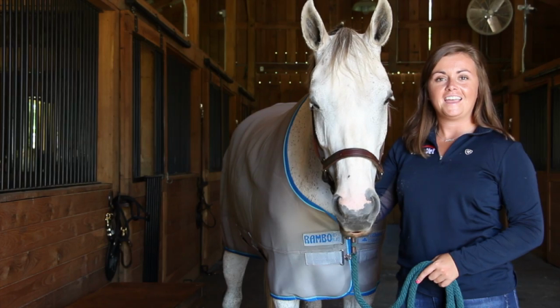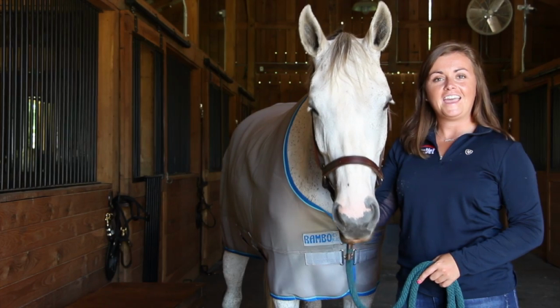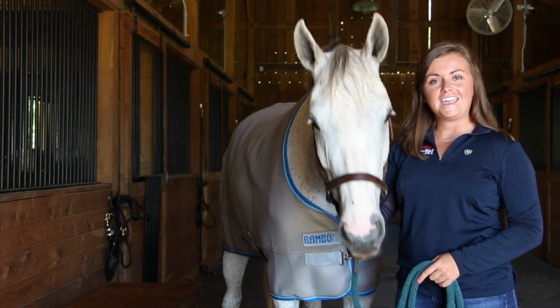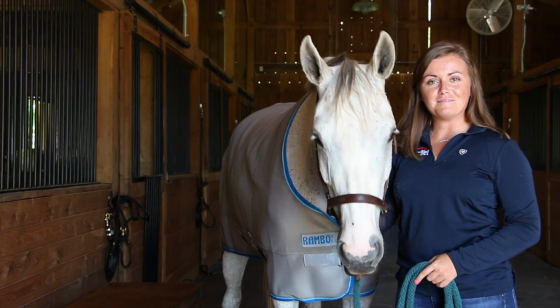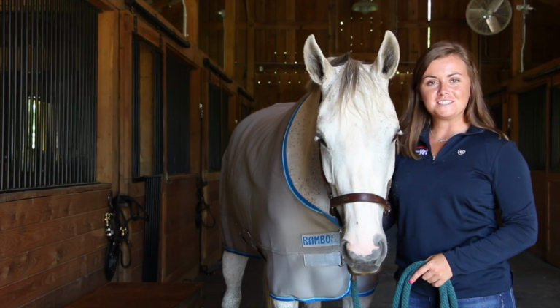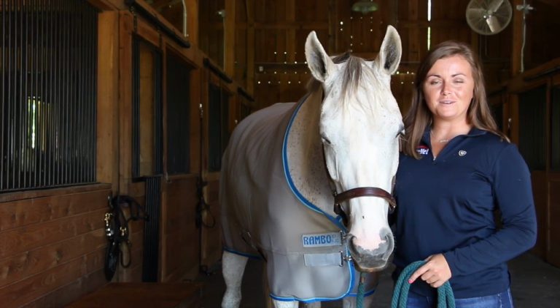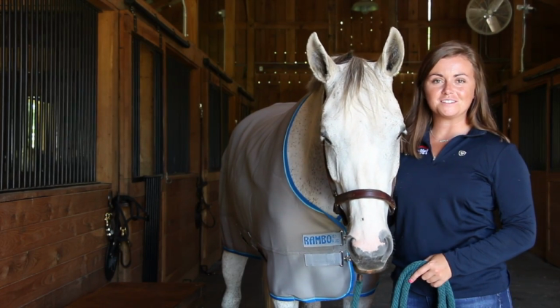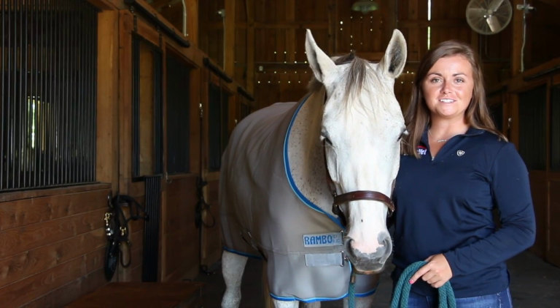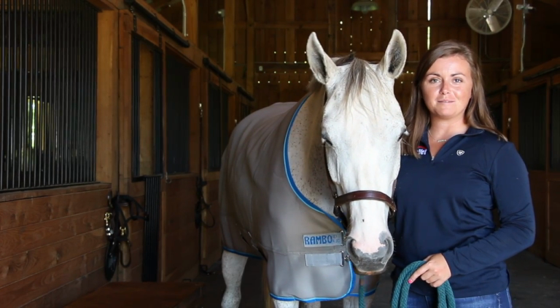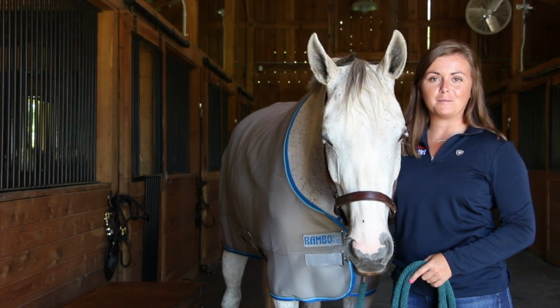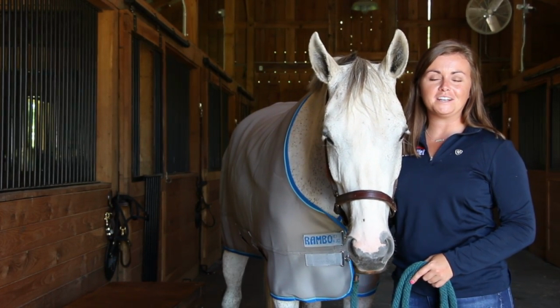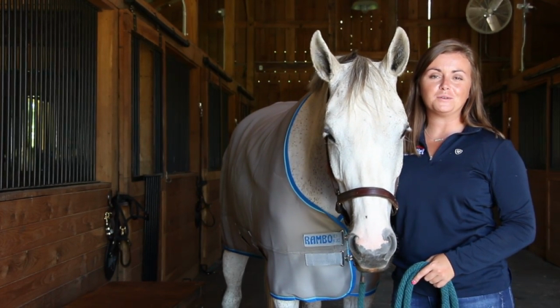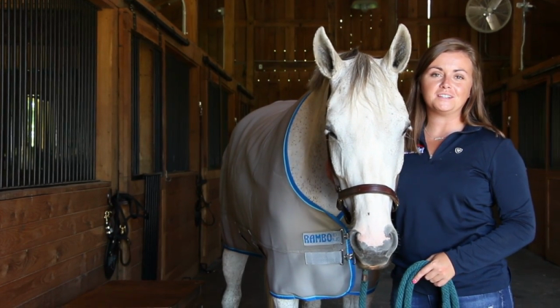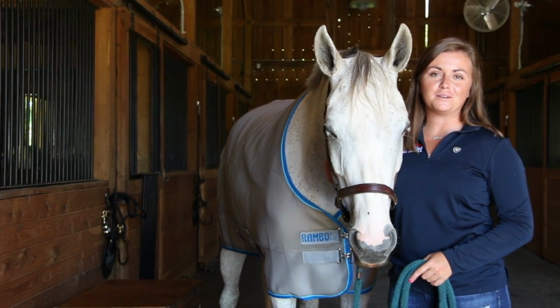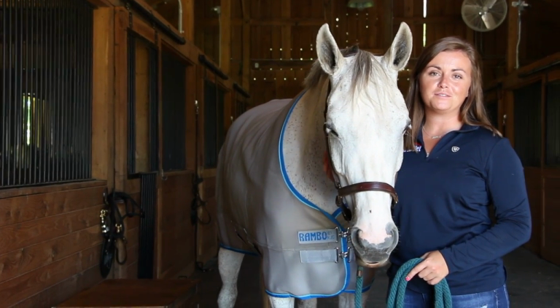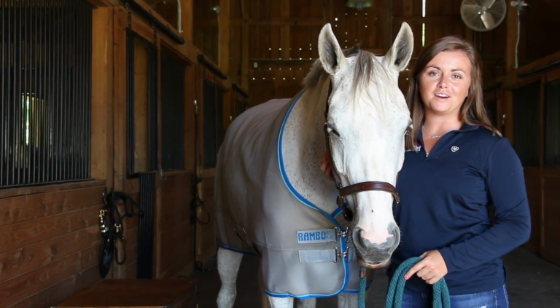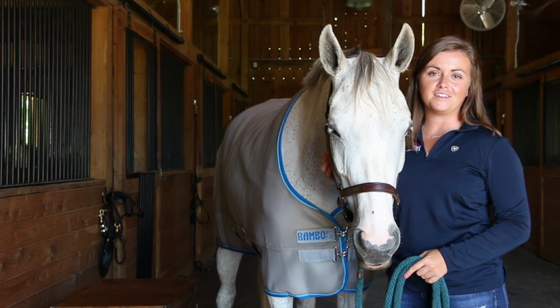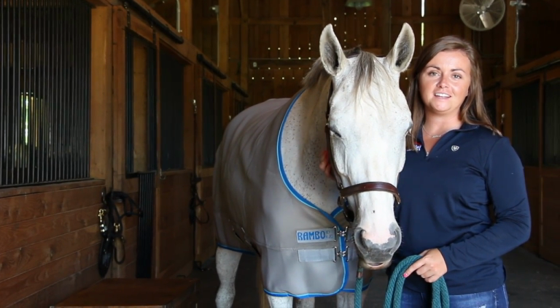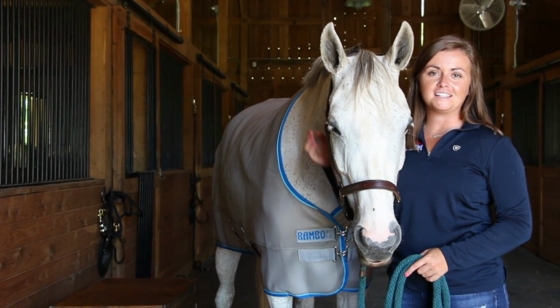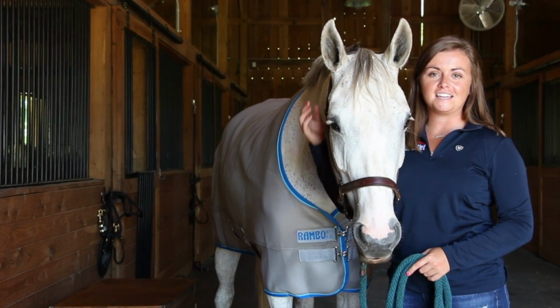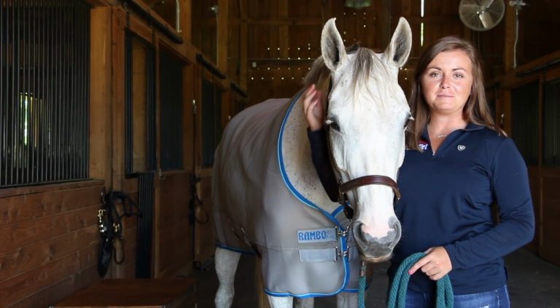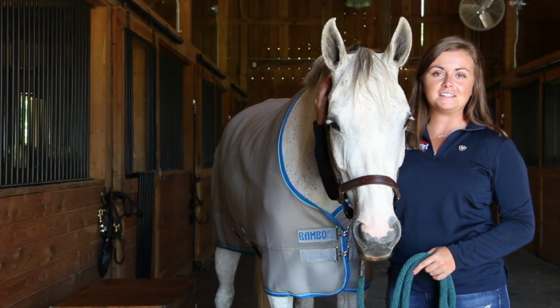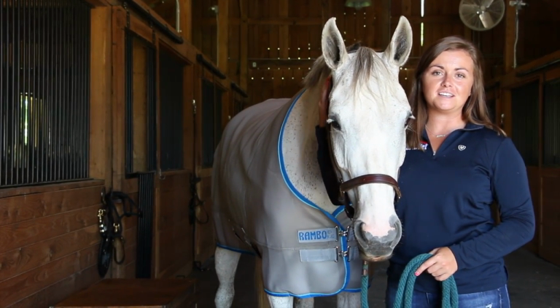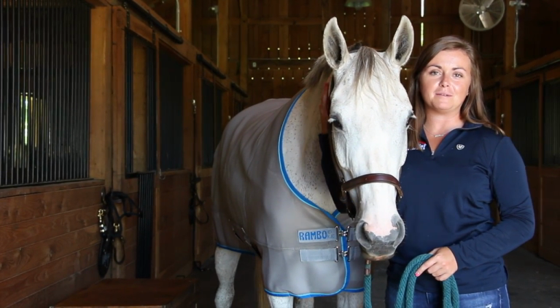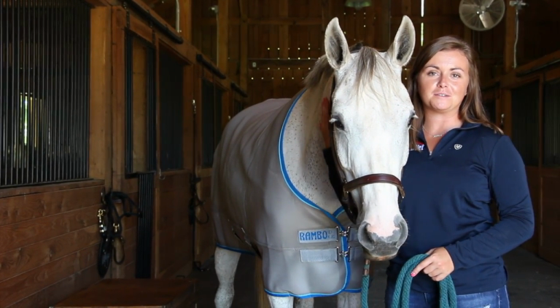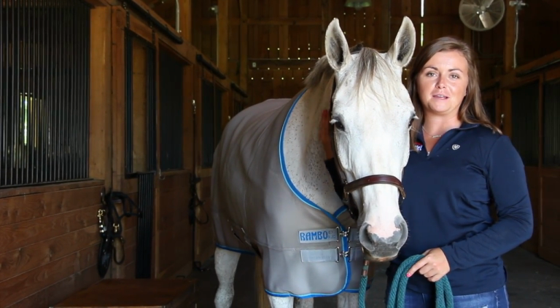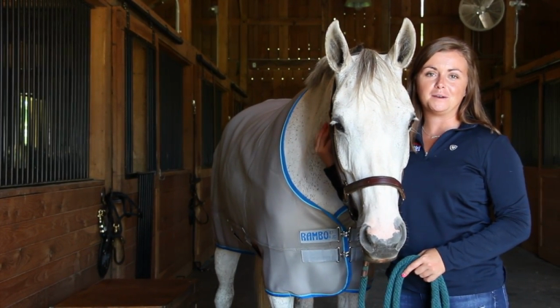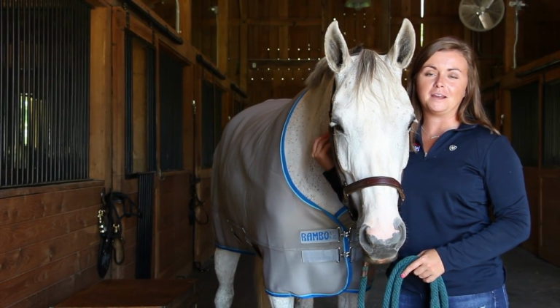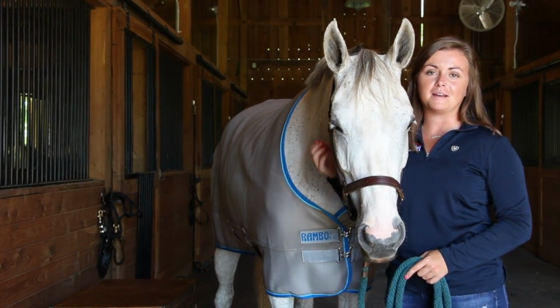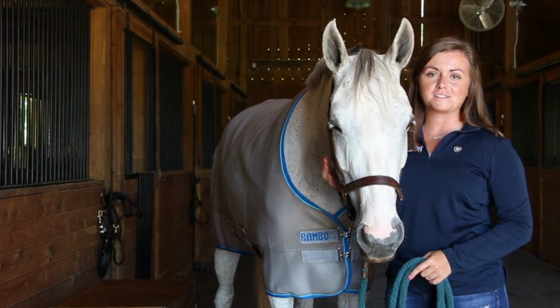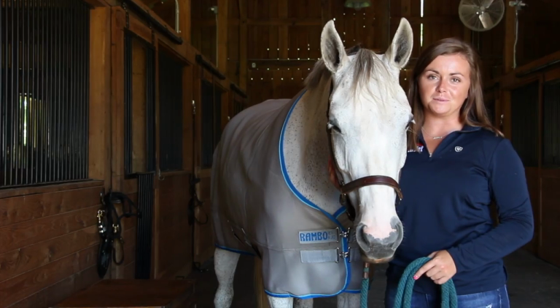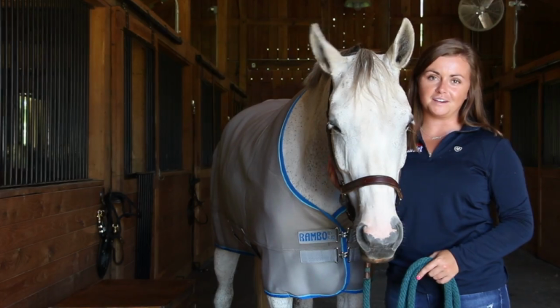Hey, I'm Lizzy Walters, I'm a marketing coordinator with FarmVet, and today I'm here to tell you about the Rambo Air Max Cooler.